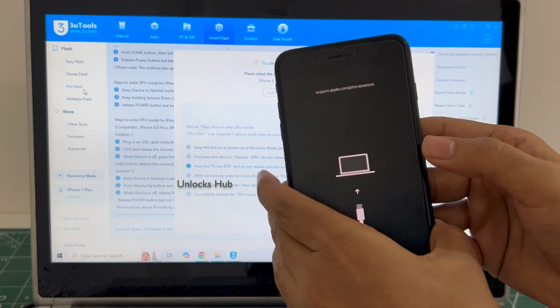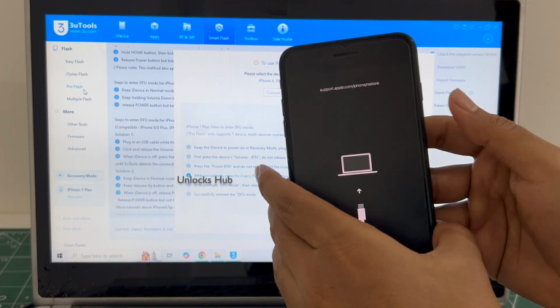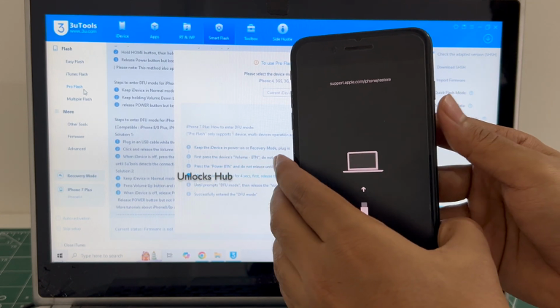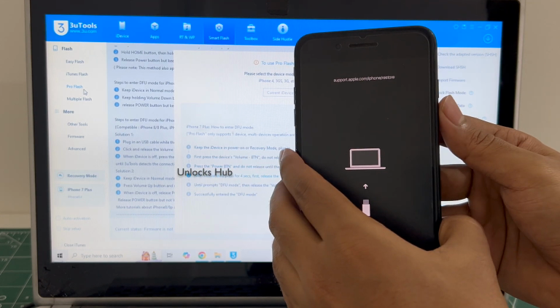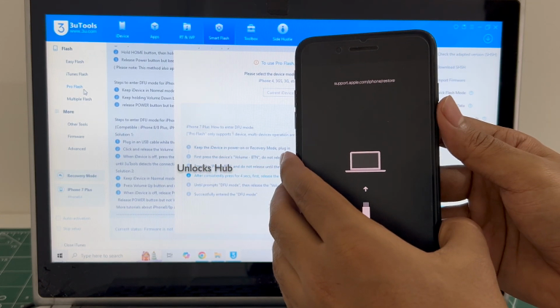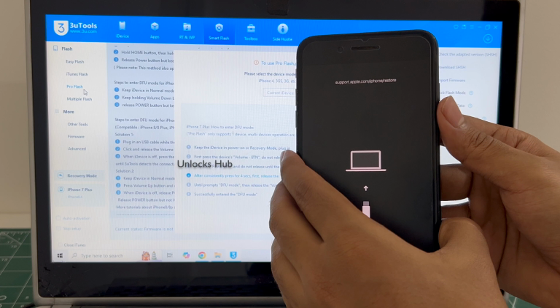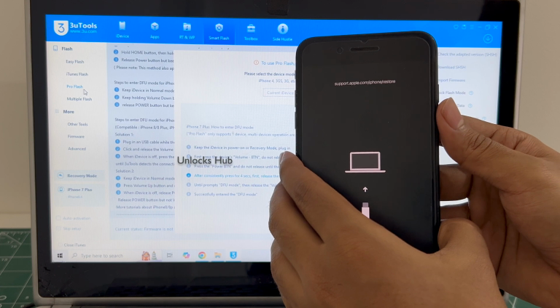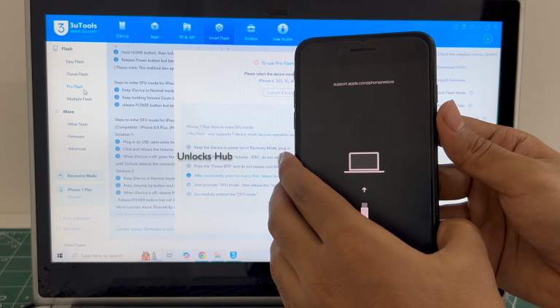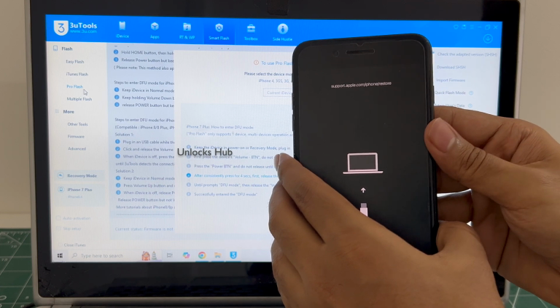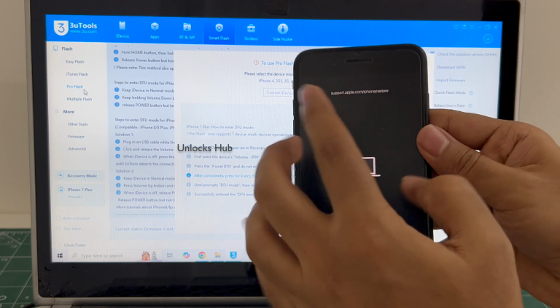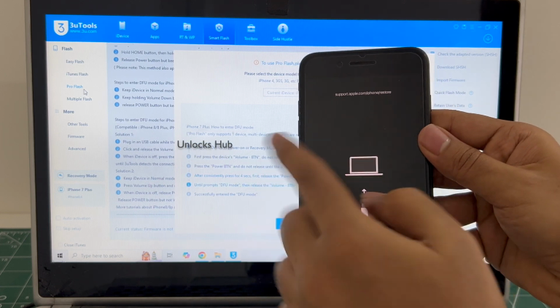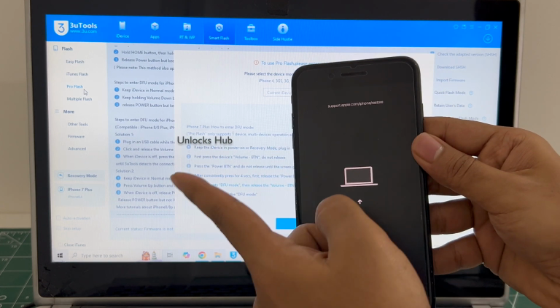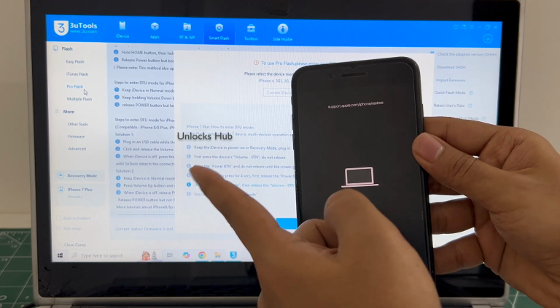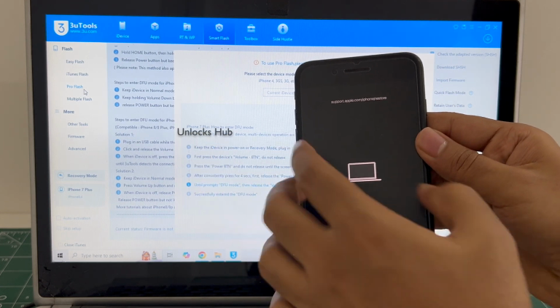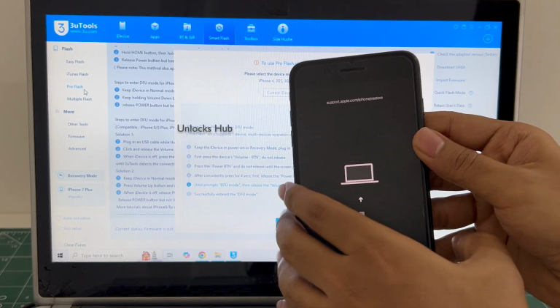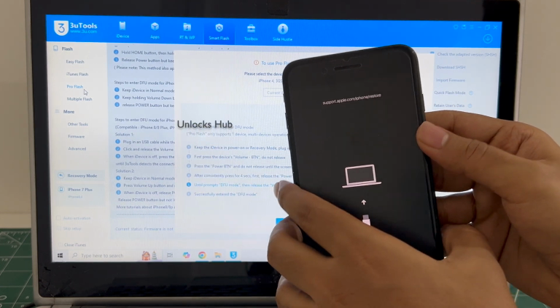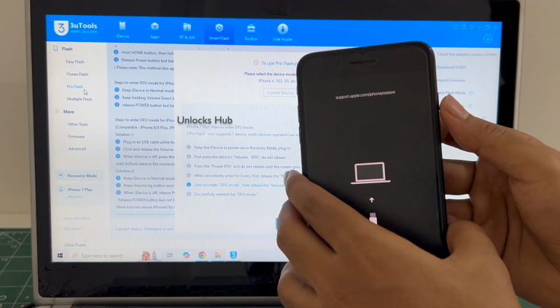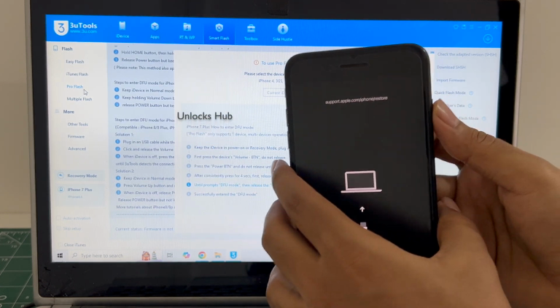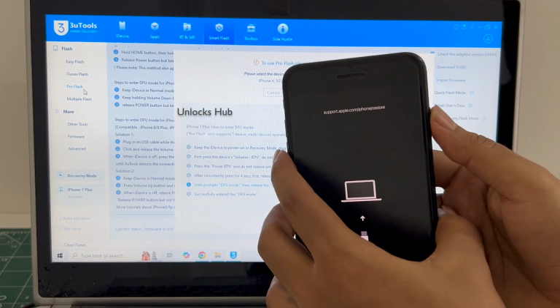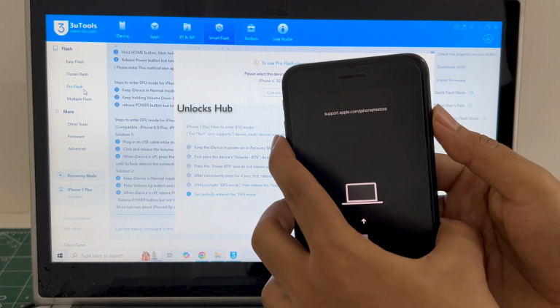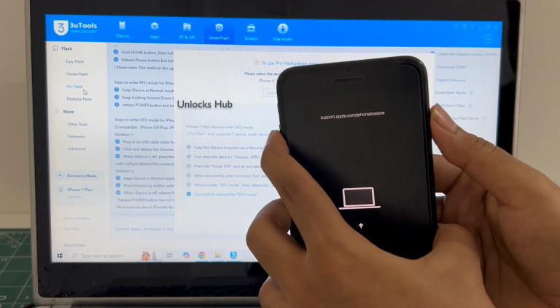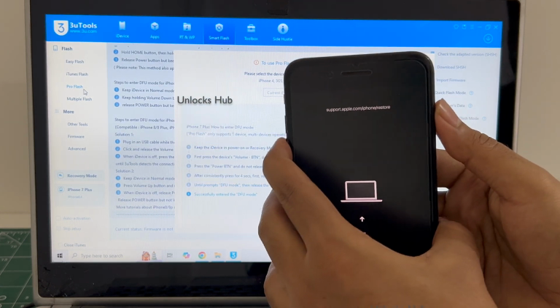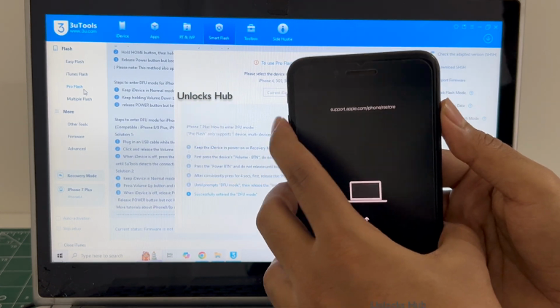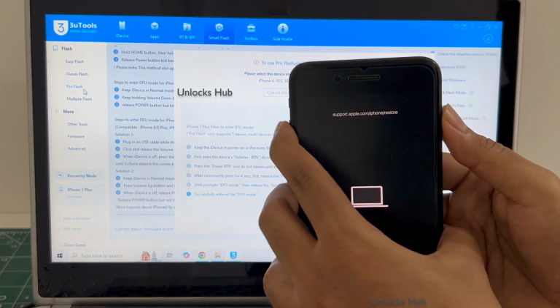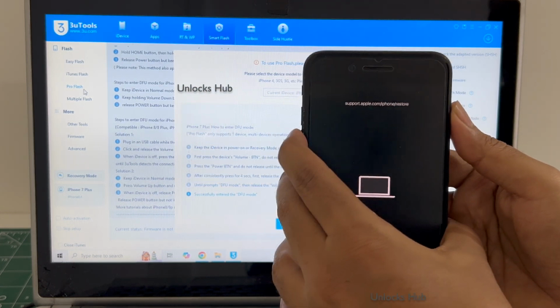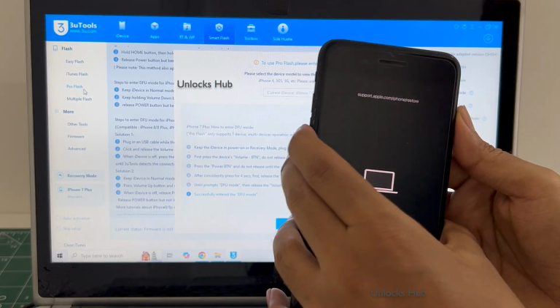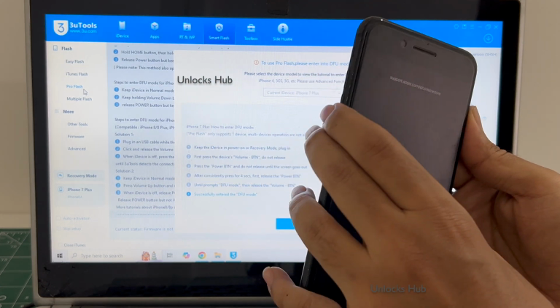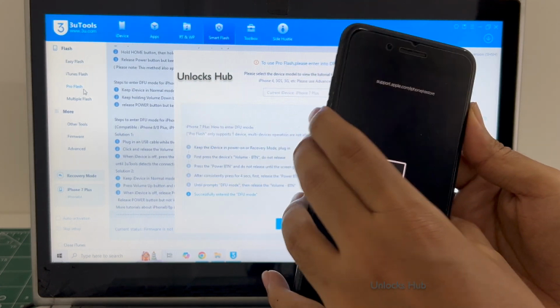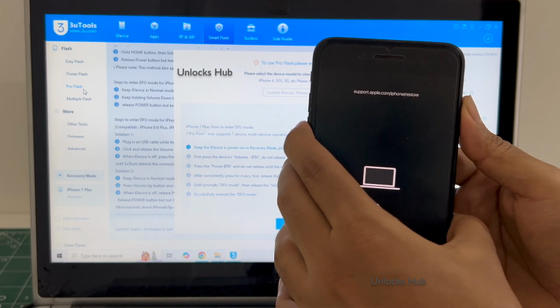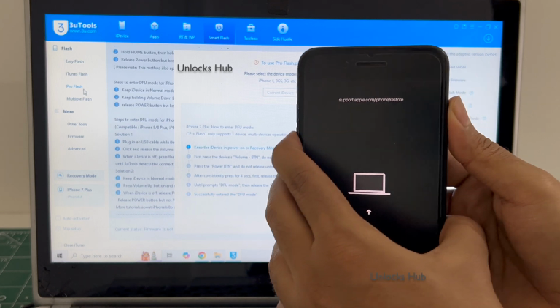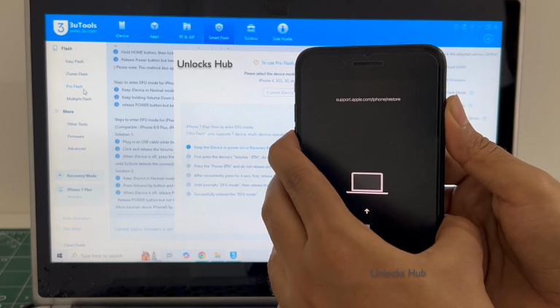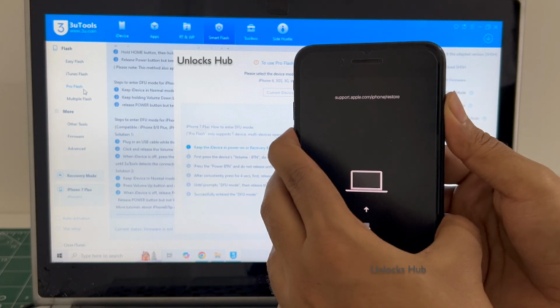The device failed to enter DFU mode — it is now in recovery mode. Let's try one more time. Let's kick it out of recovery mode.